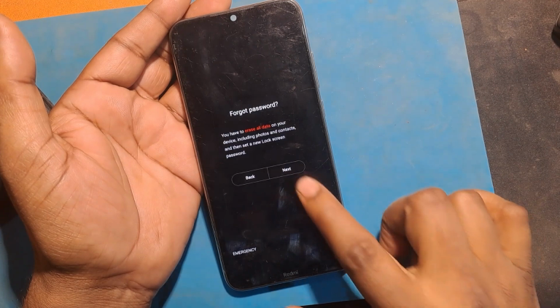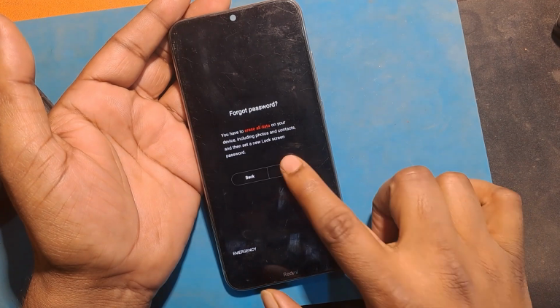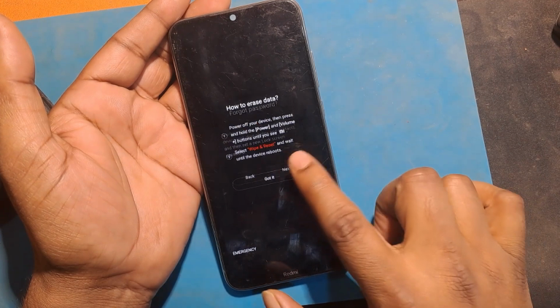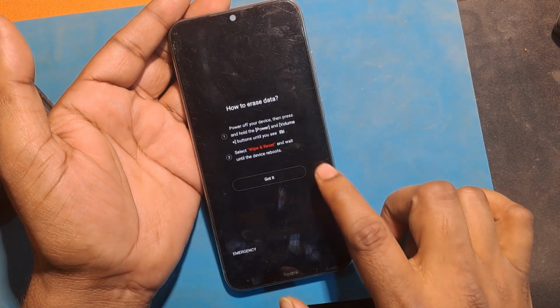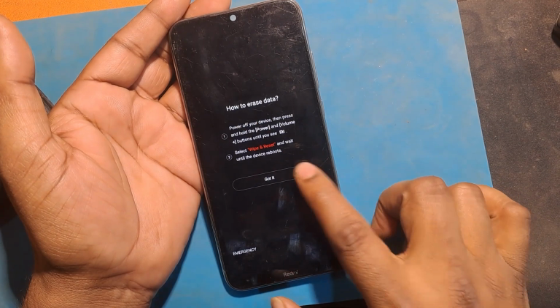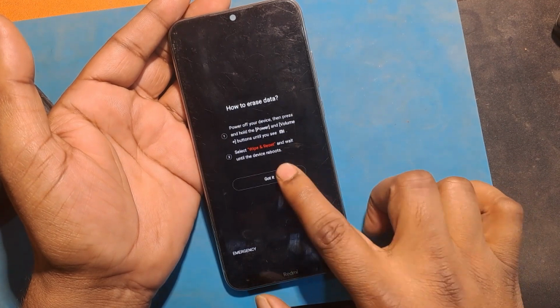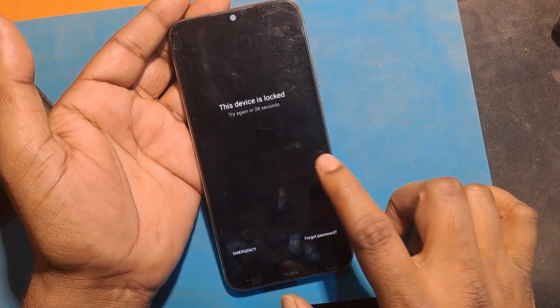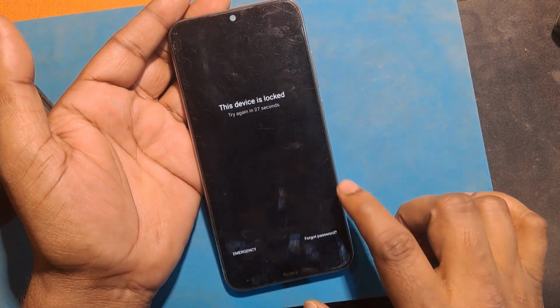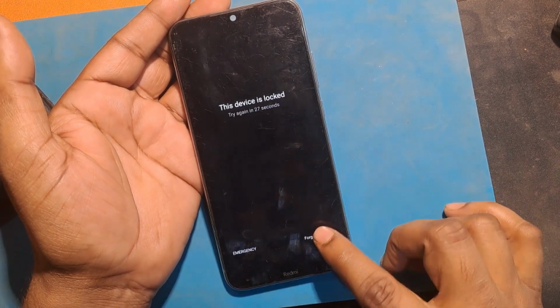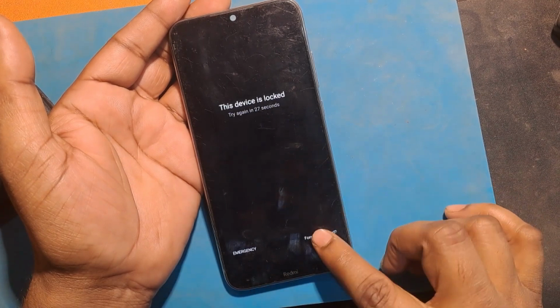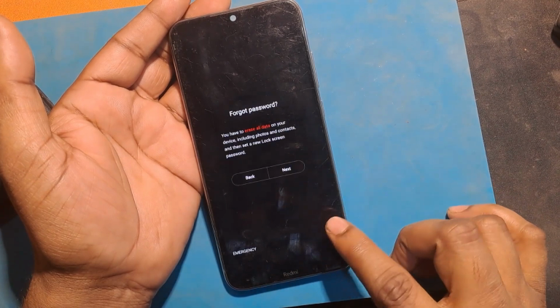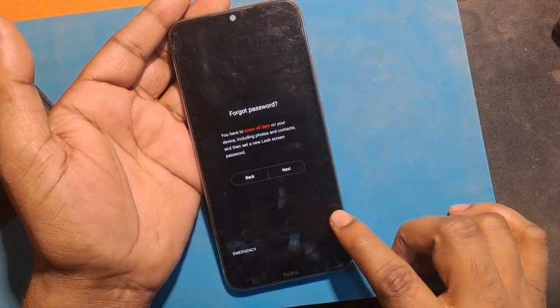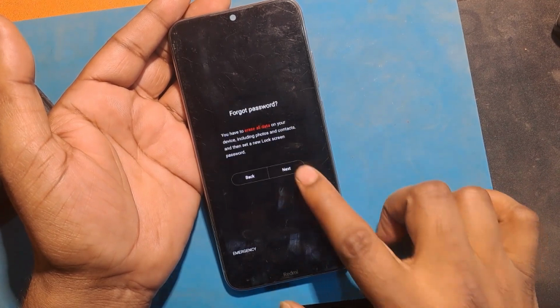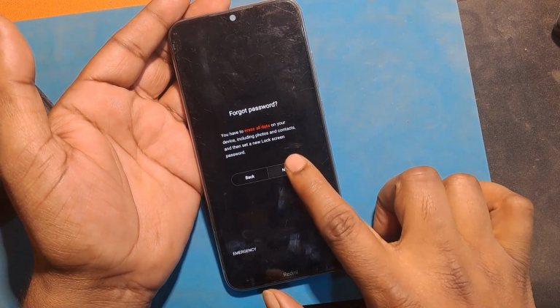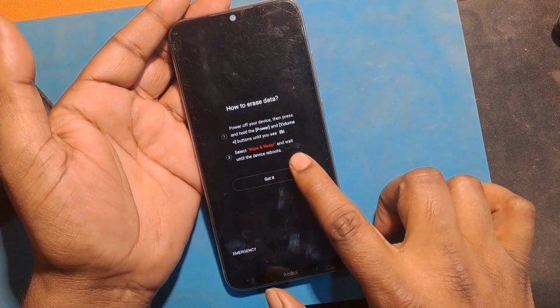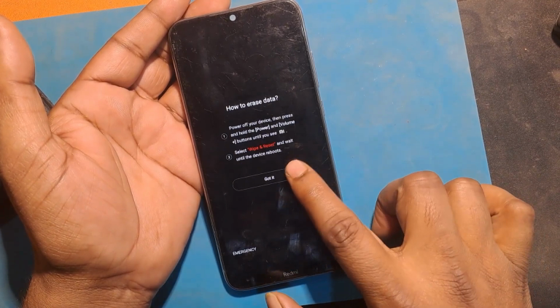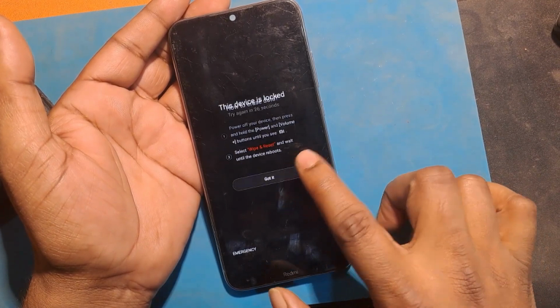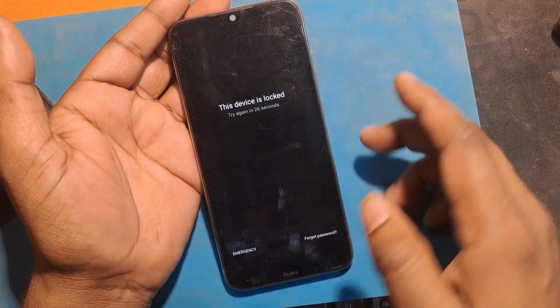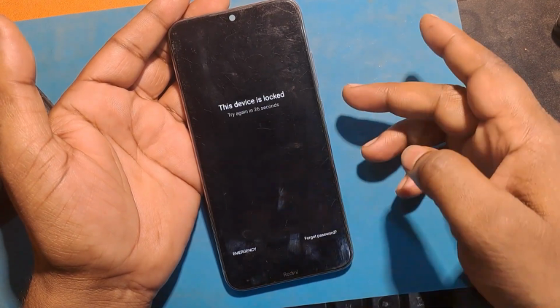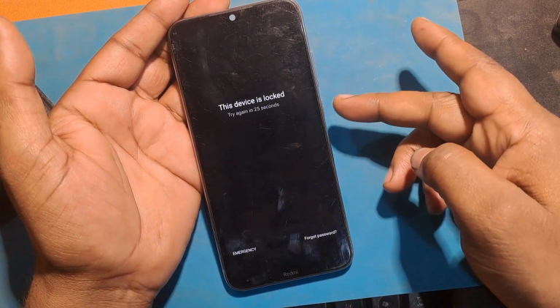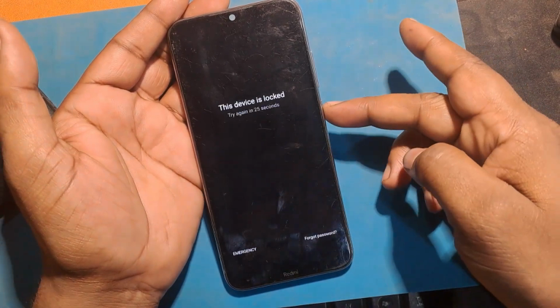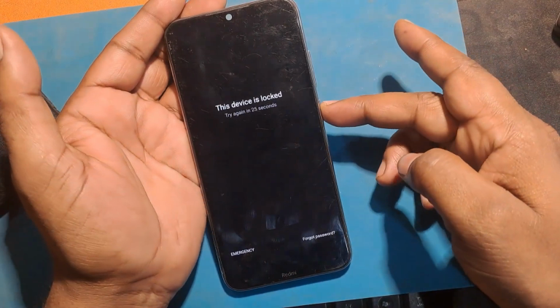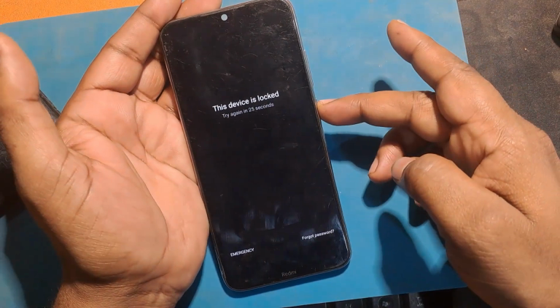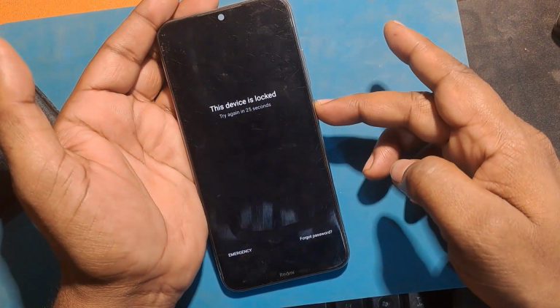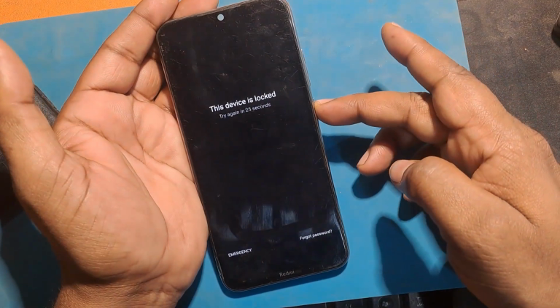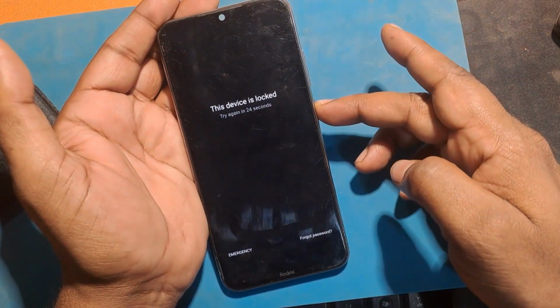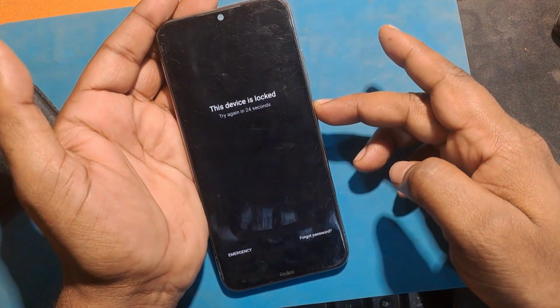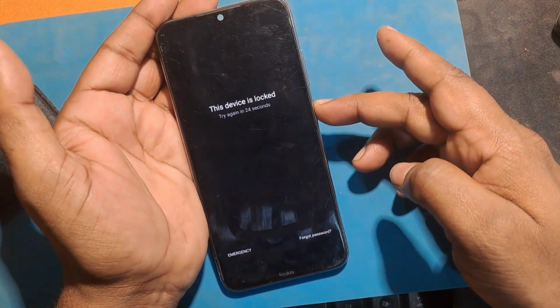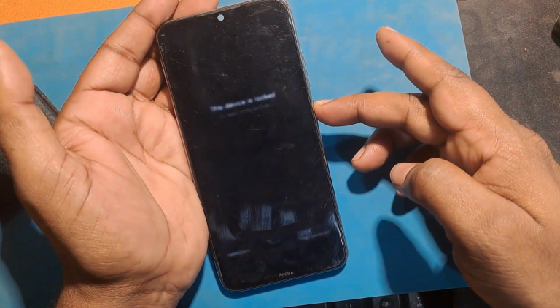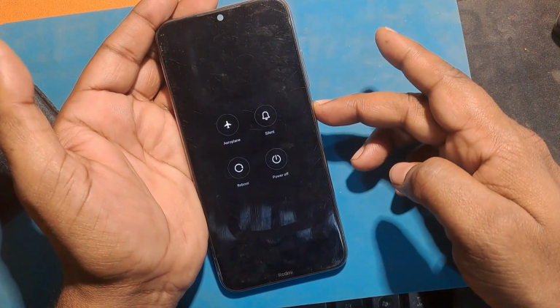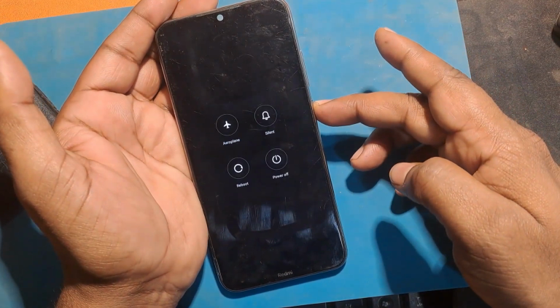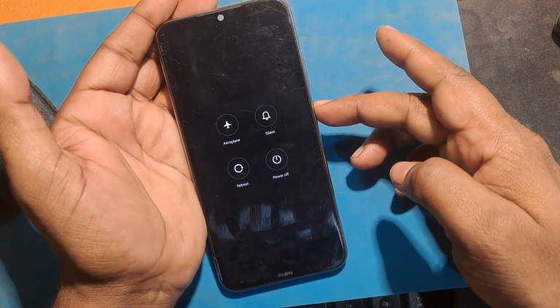Now I will show you how to reuse the phone by hard reset. This device is locked.